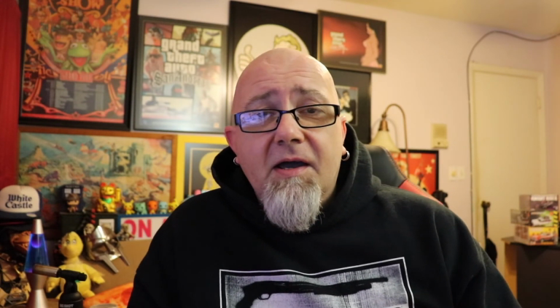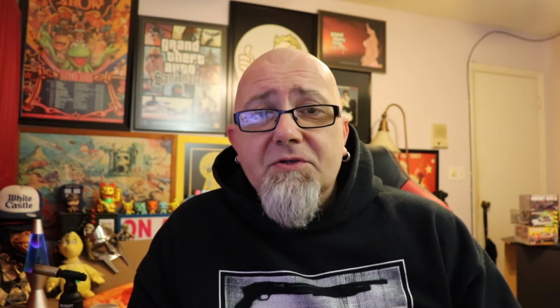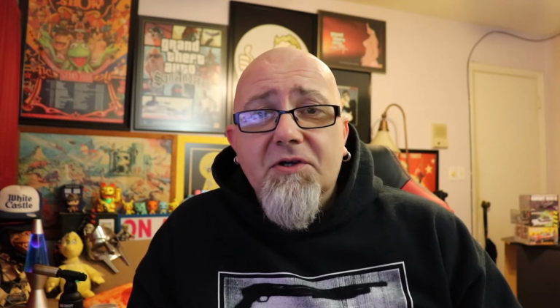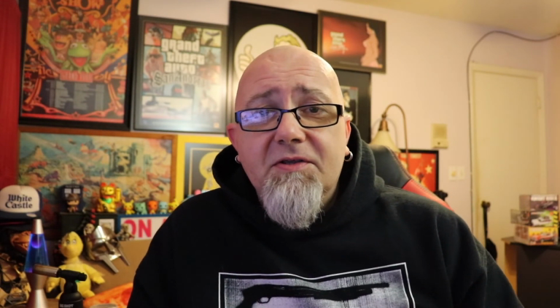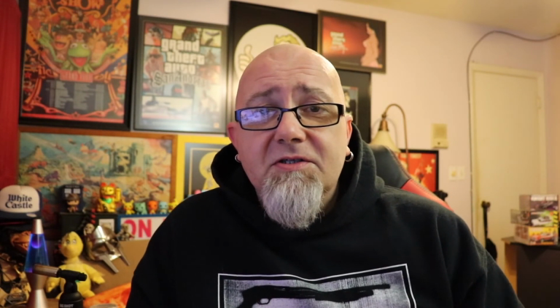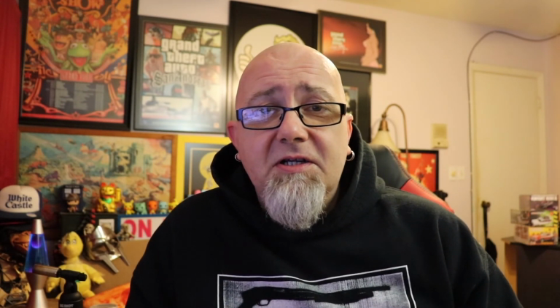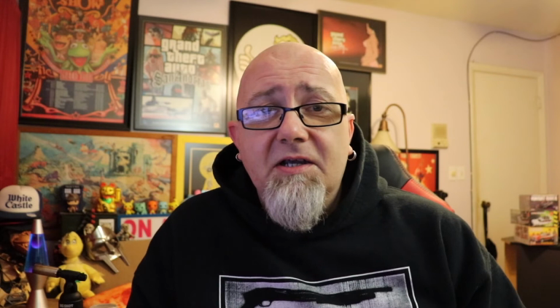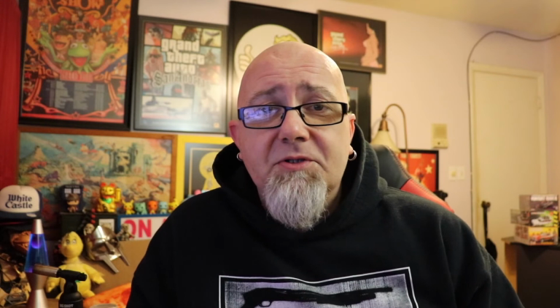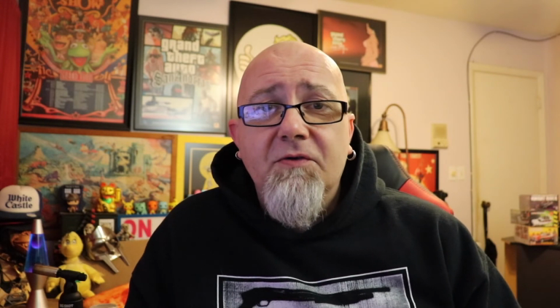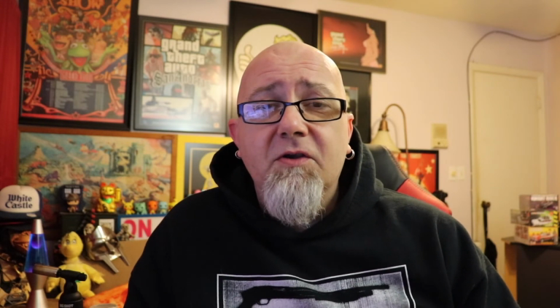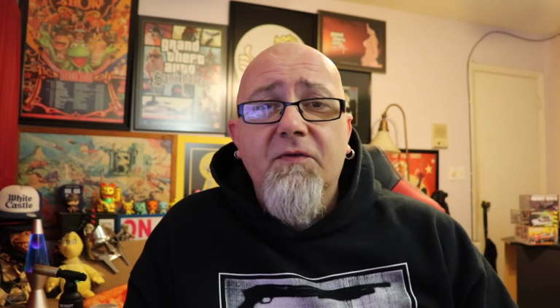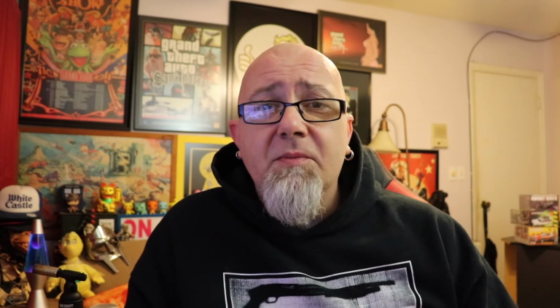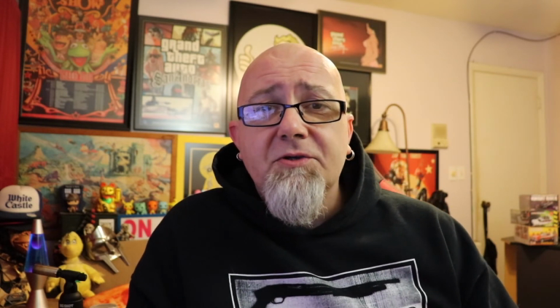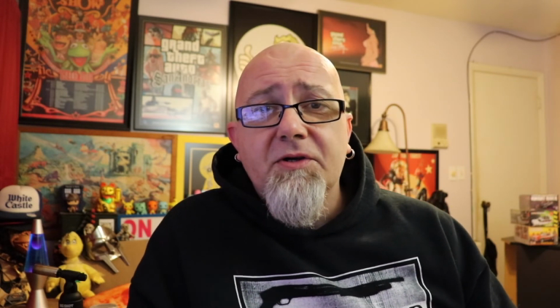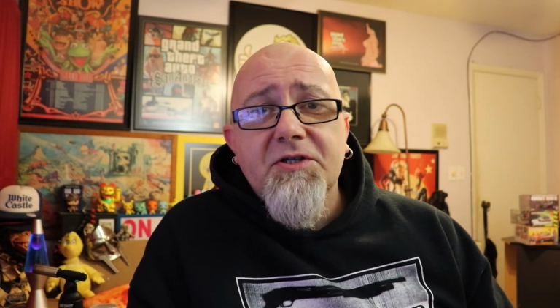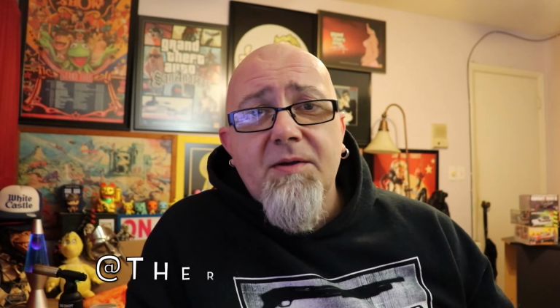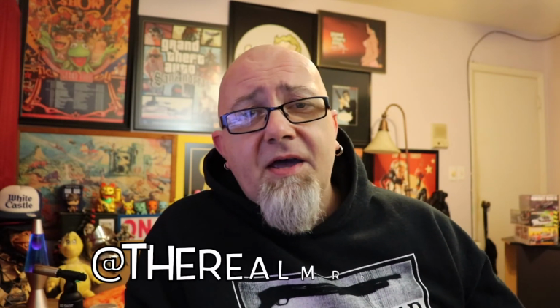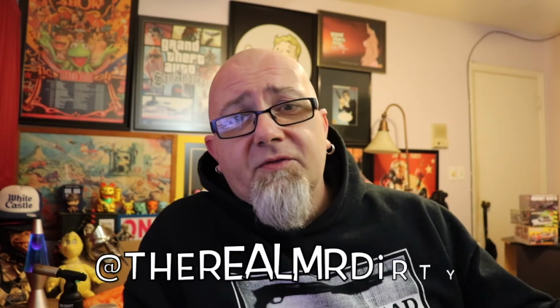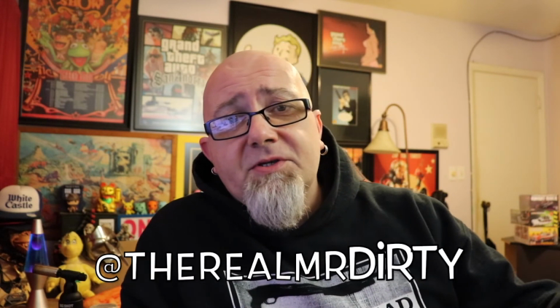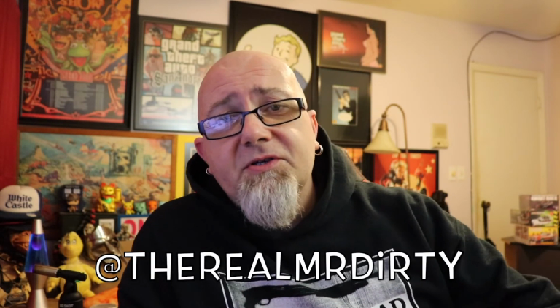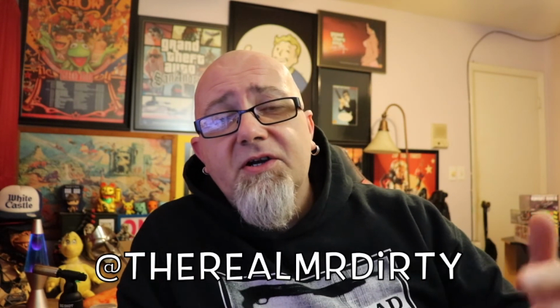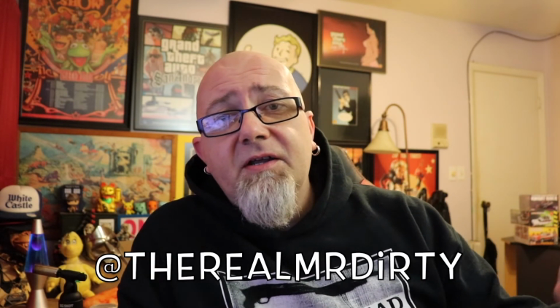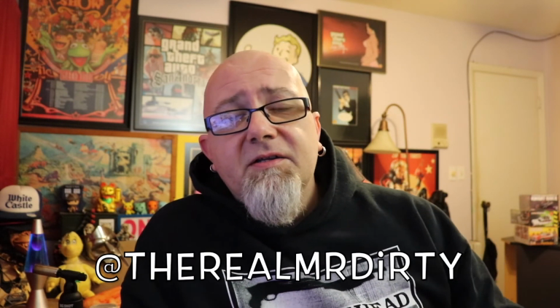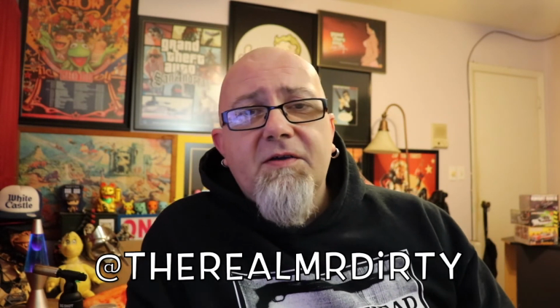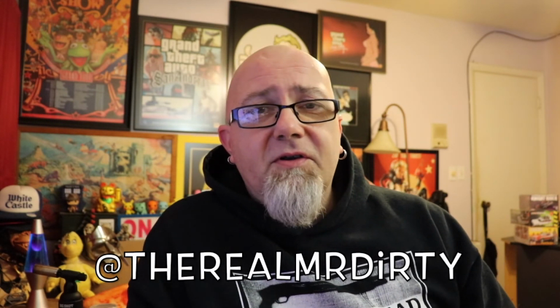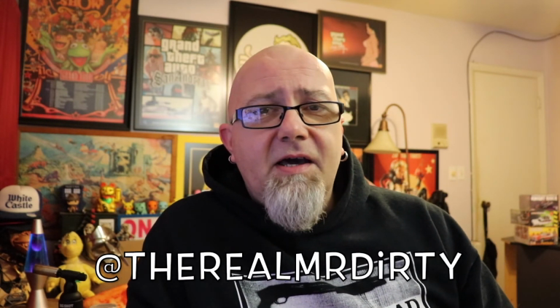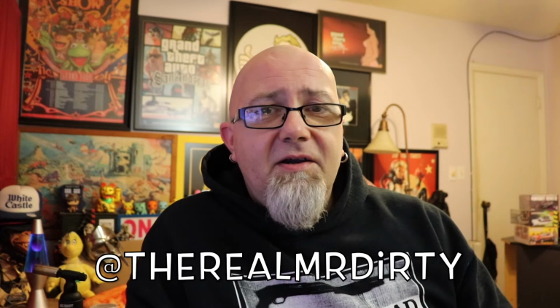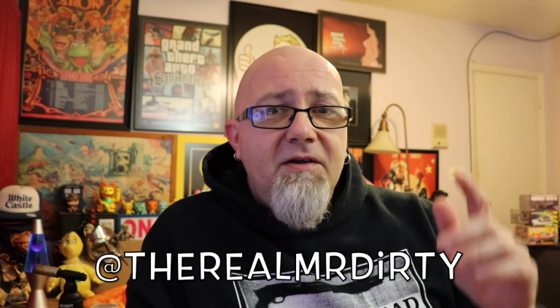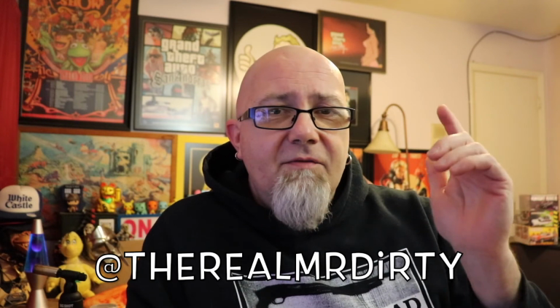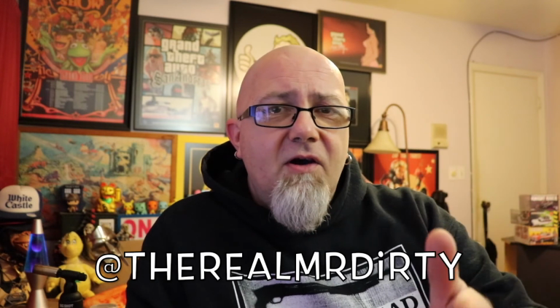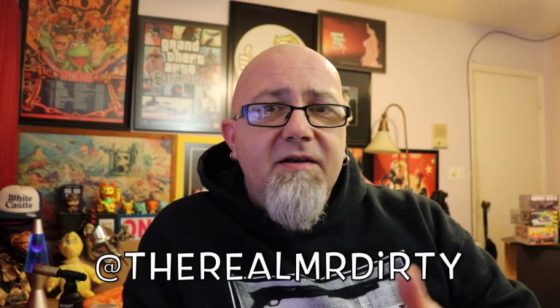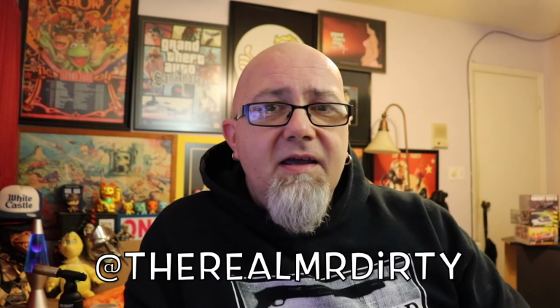I'm Mr. Dirty. This is the GTM Show. Don't forget, you can follow me on Twitter and Instagram at TheRealMrDirty. It's time for you to get out of here. Have a rotten day.